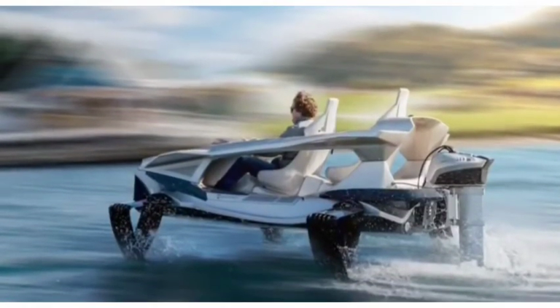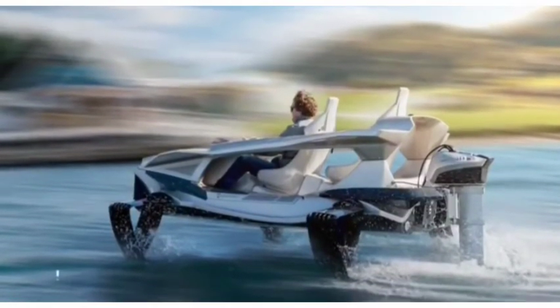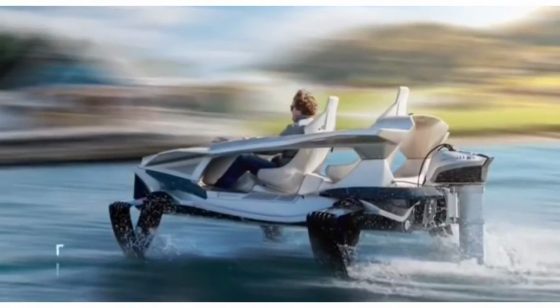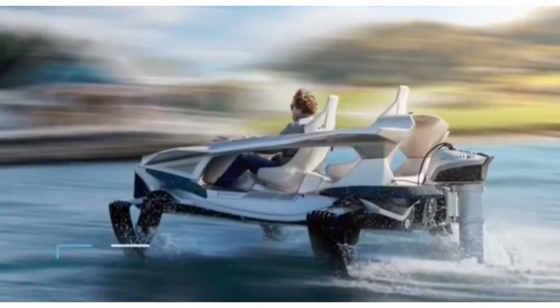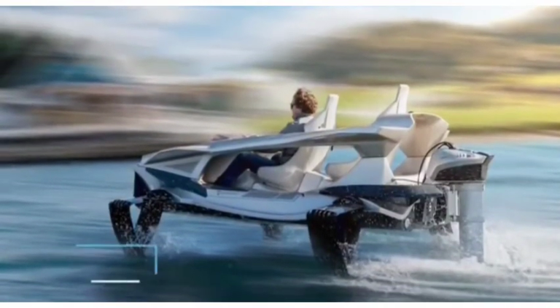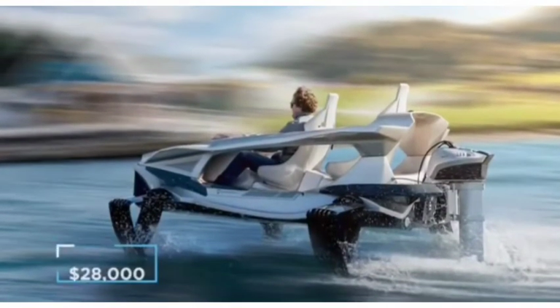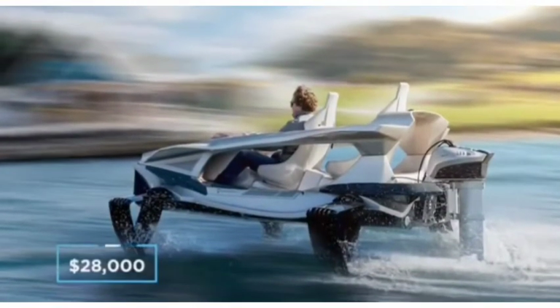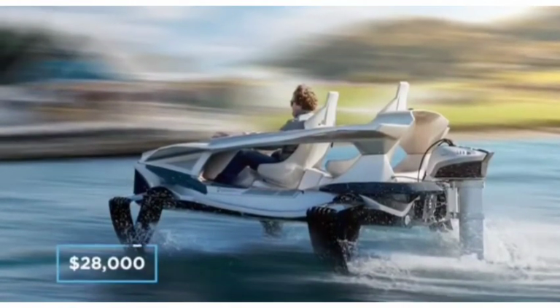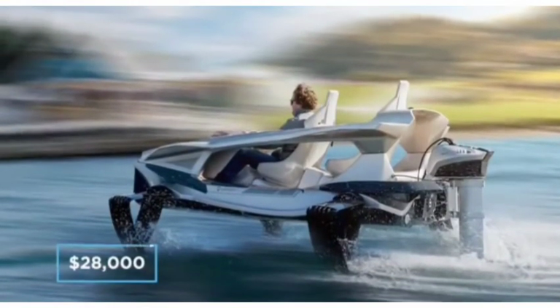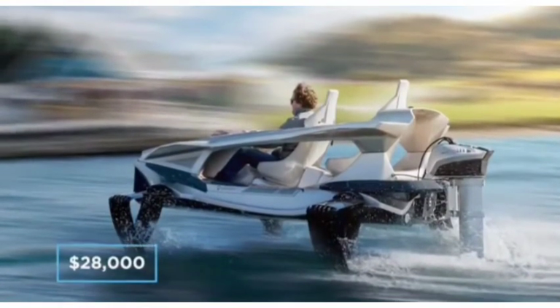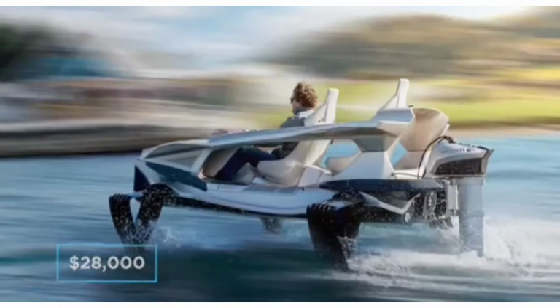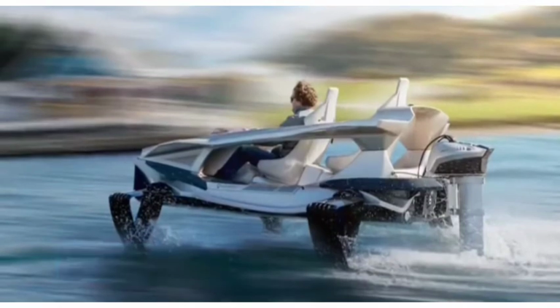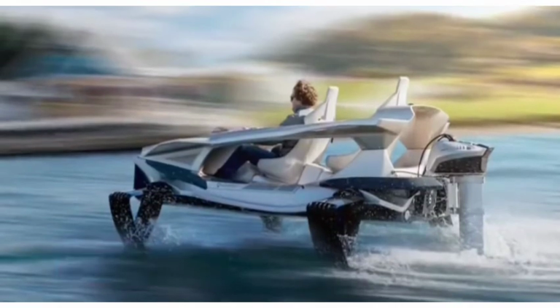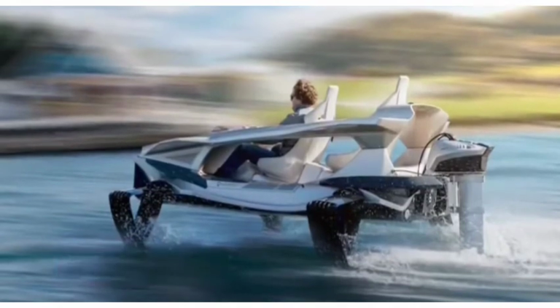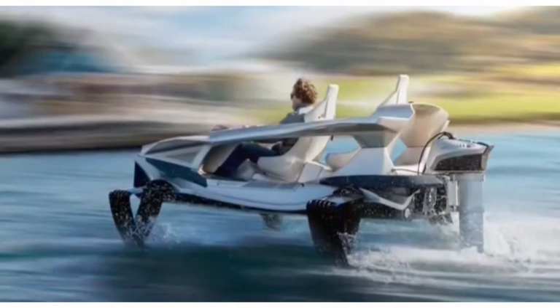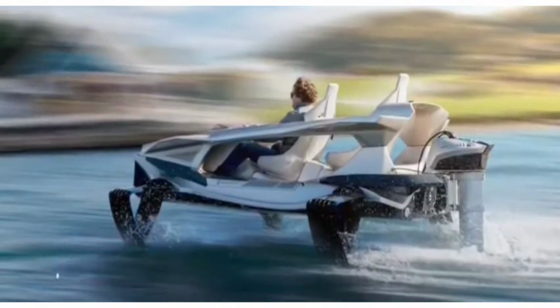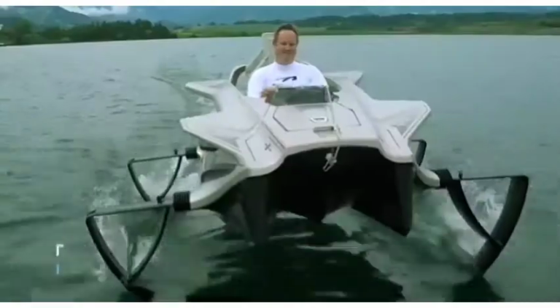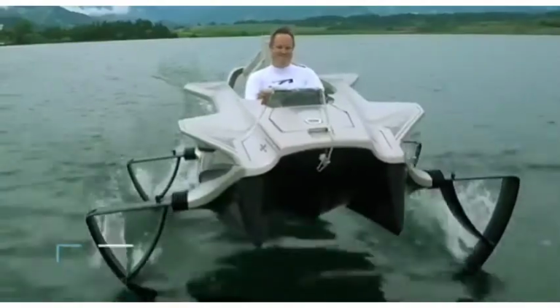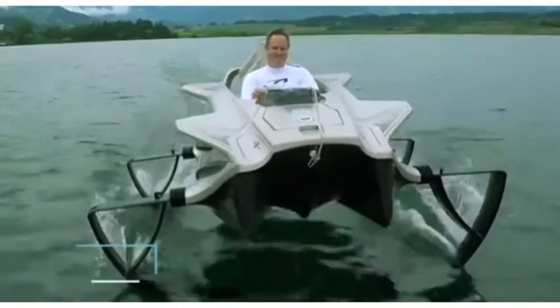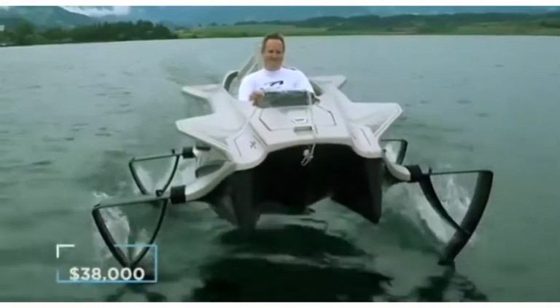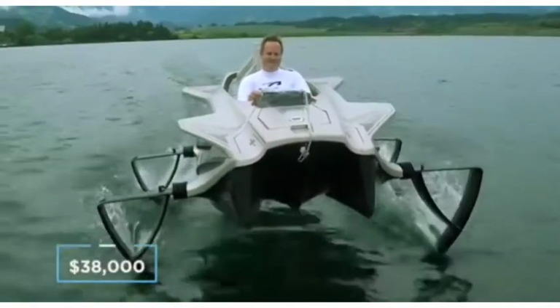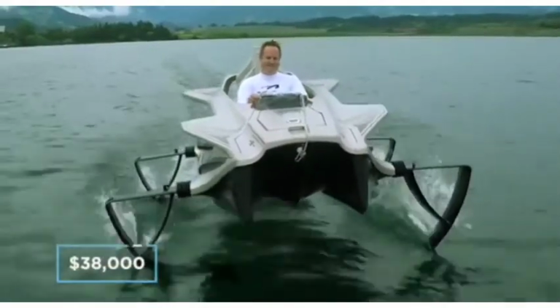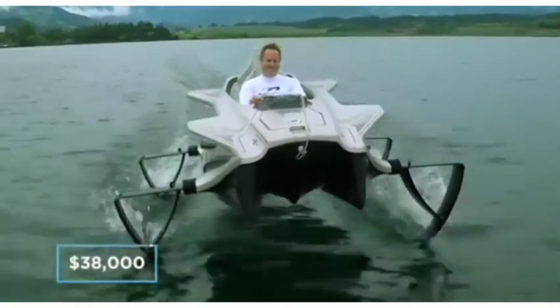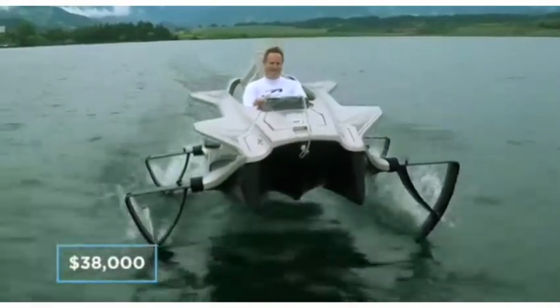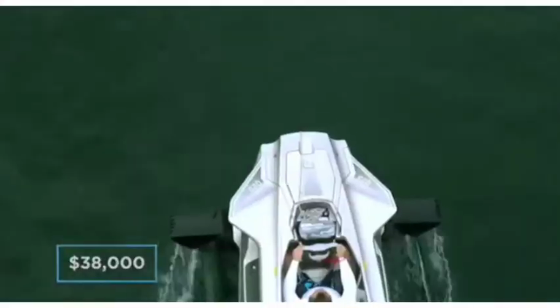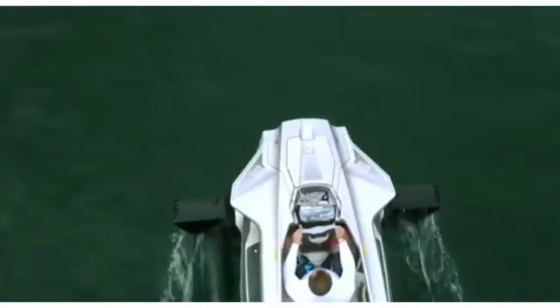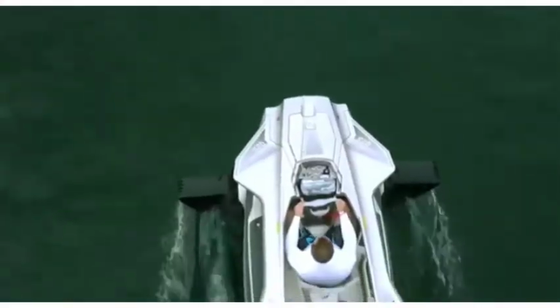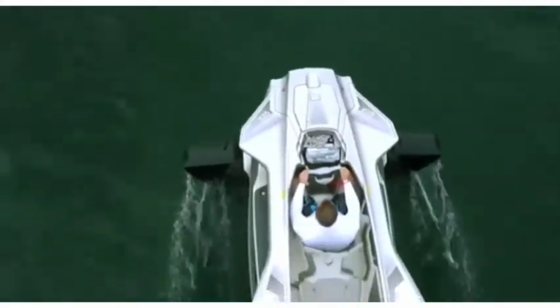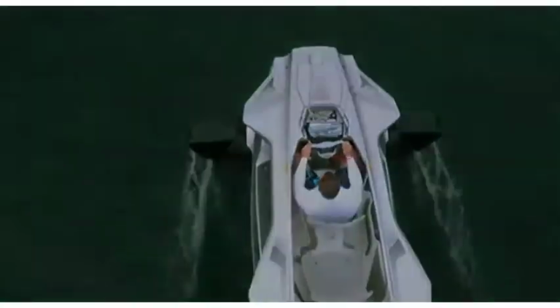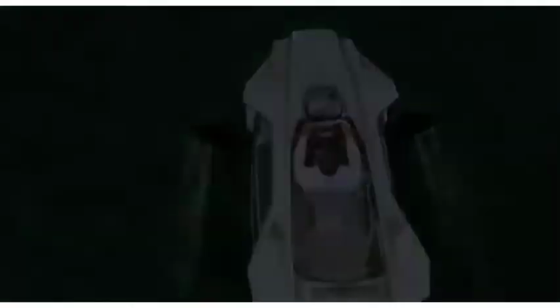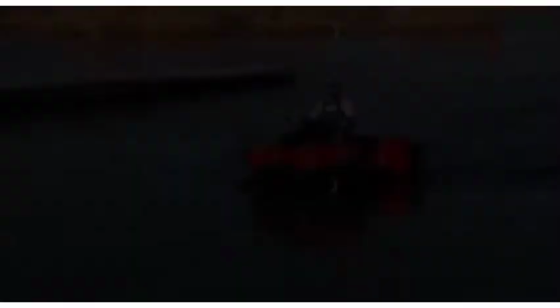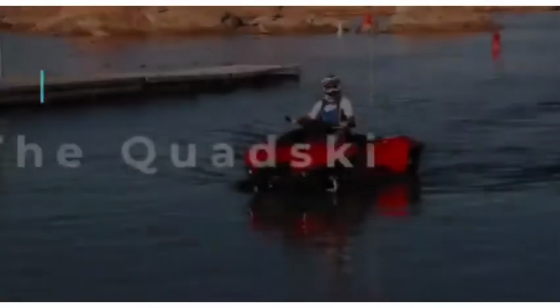Whilst staying perfectly parallel to the water, this fun summer toy handles like it's on rails. Available in two variations, prices for the Quadrofoil start at $28,000 for the entry-level Q2A and $38,000 for the Q2S.